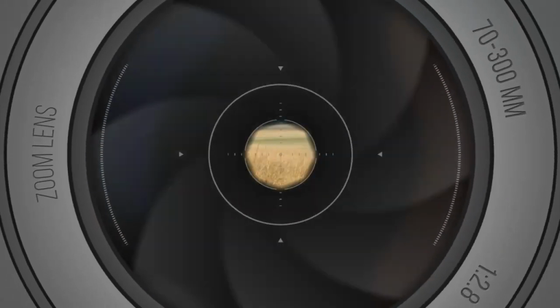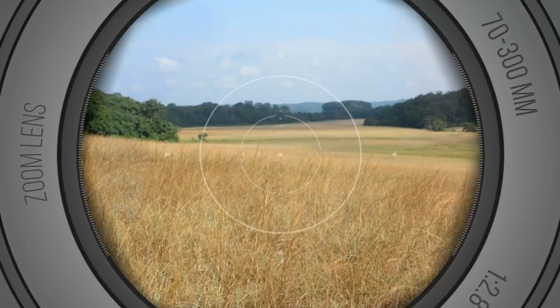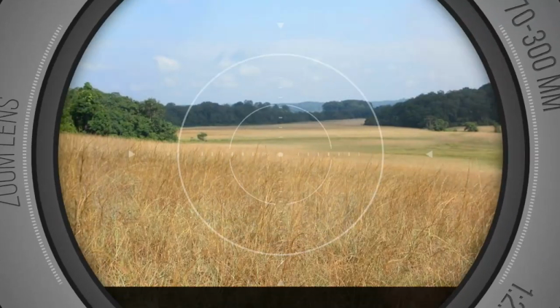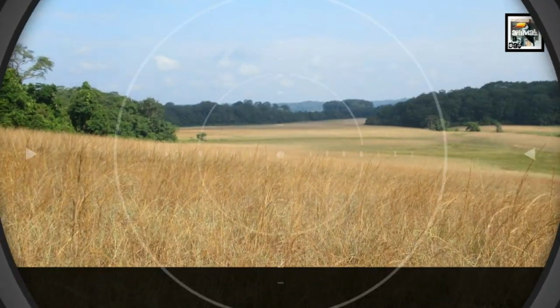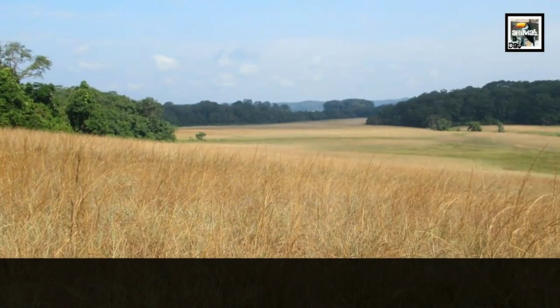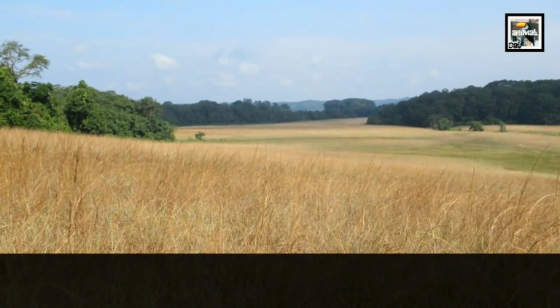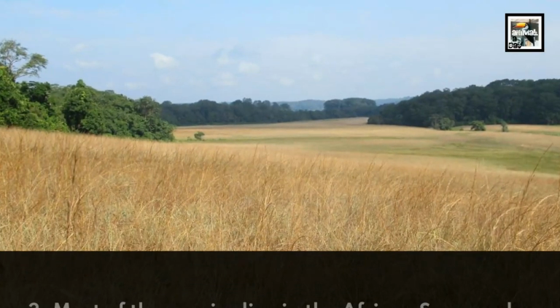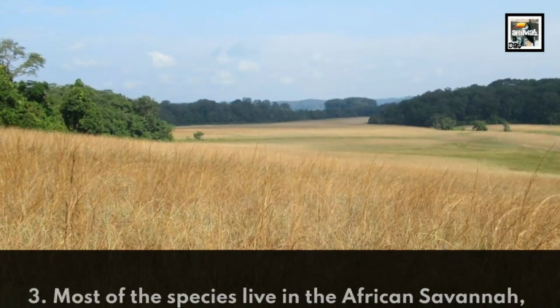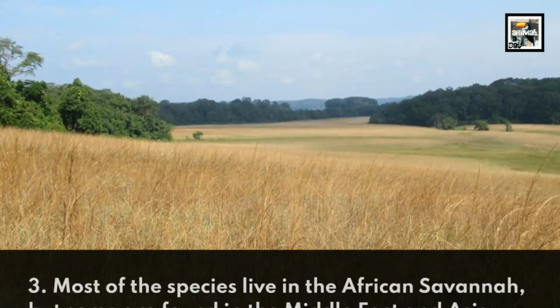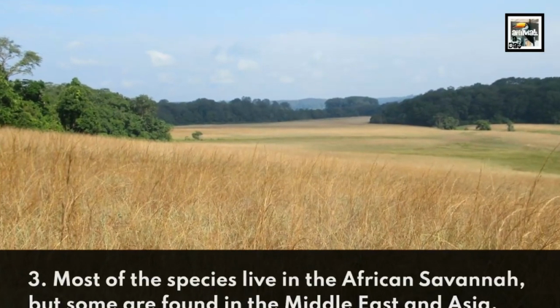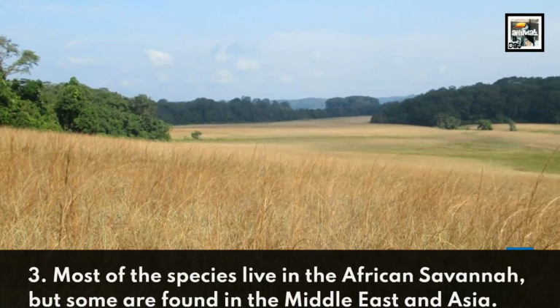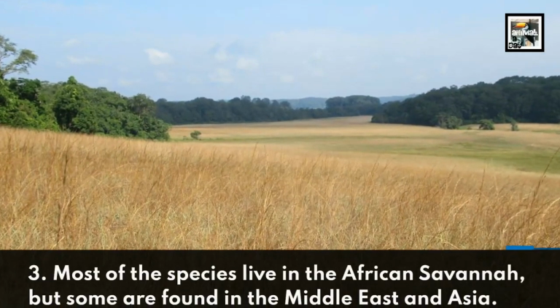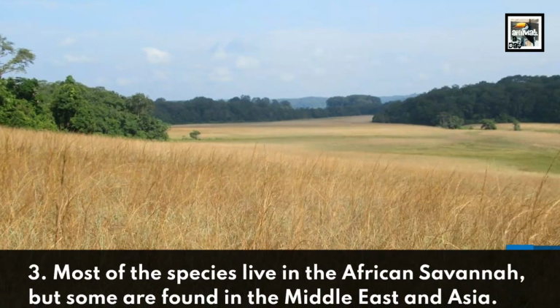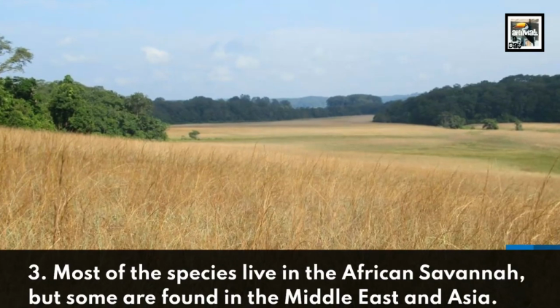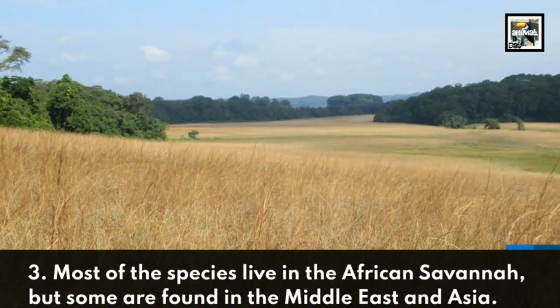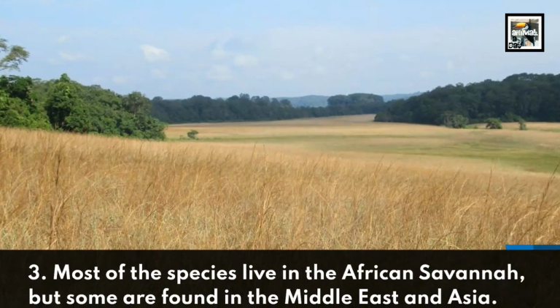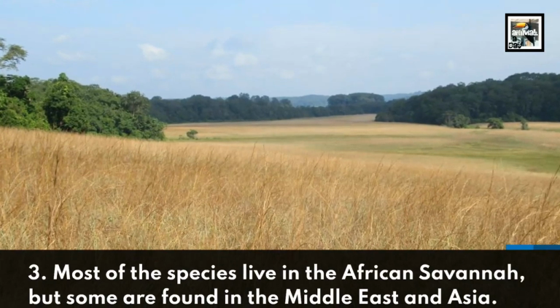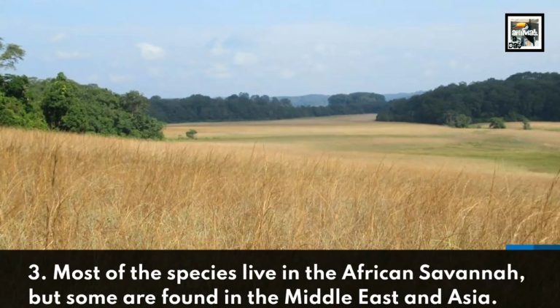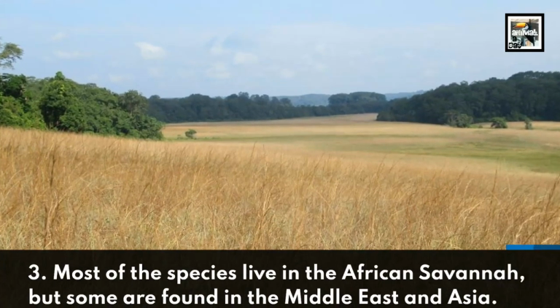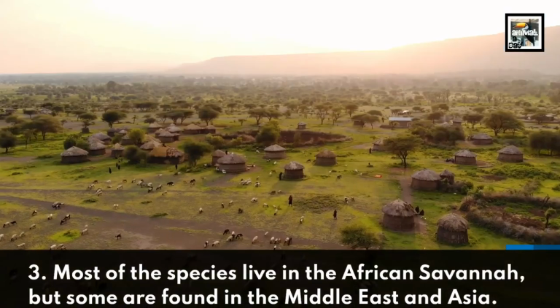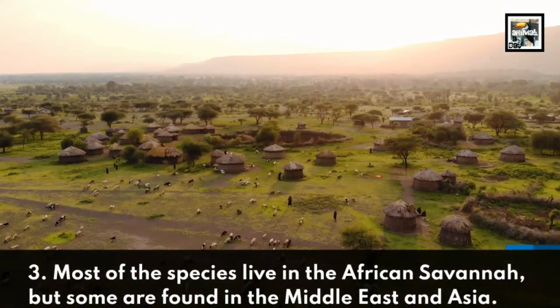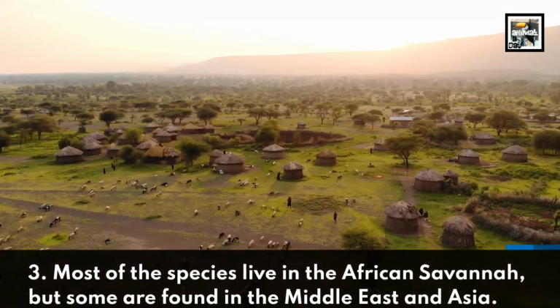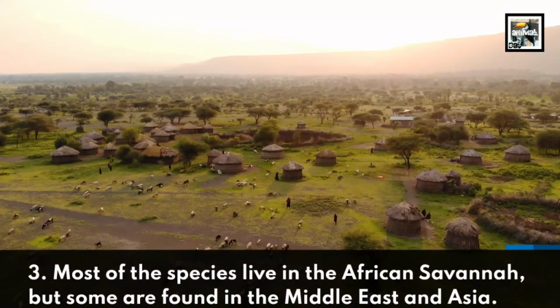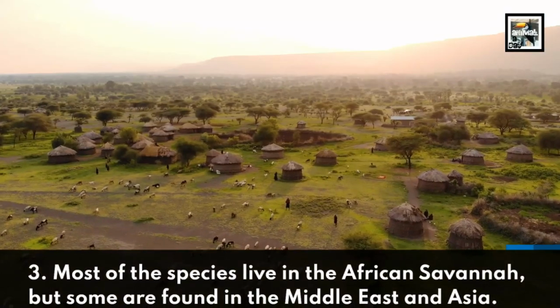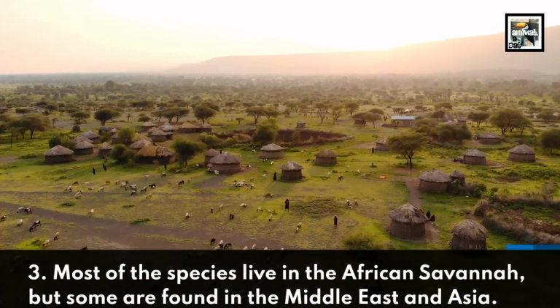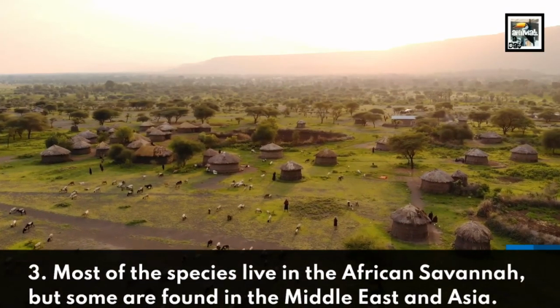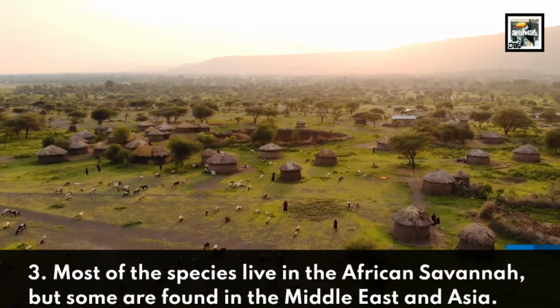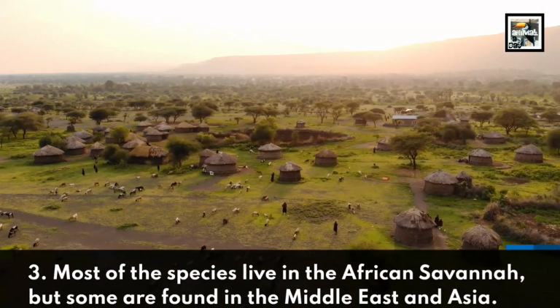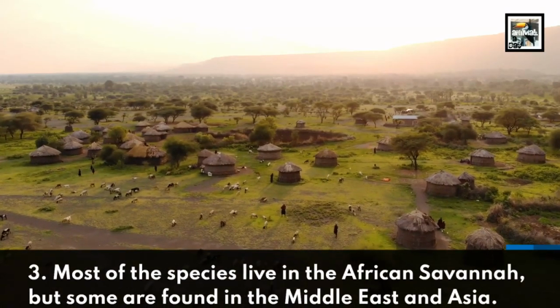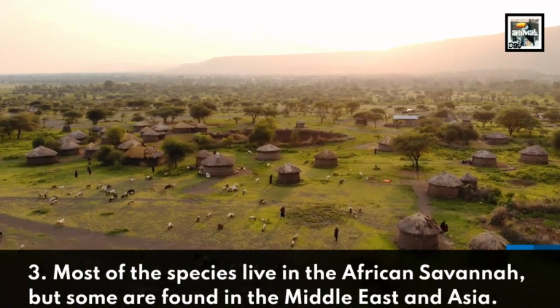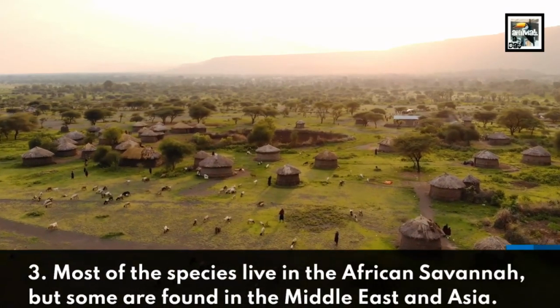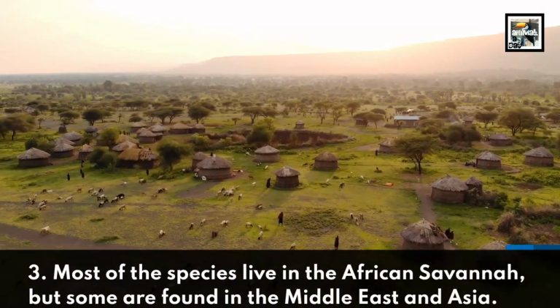Most of the species live in the African savannah, but some are found in the Middle East and Asia.